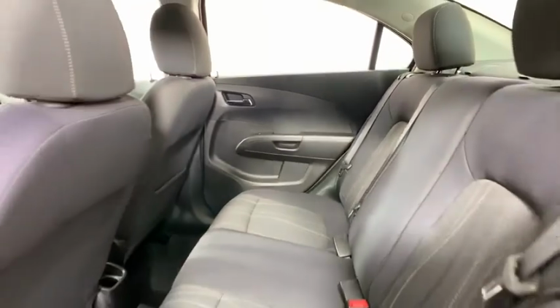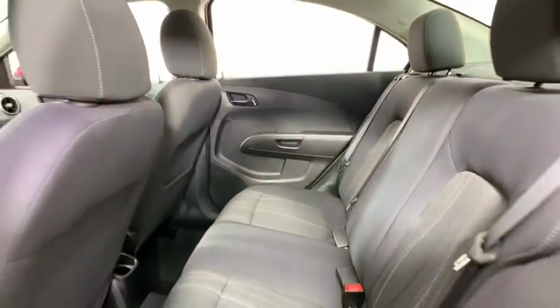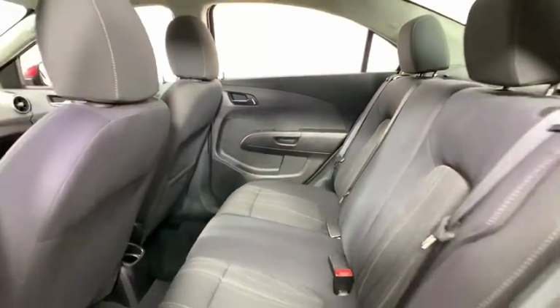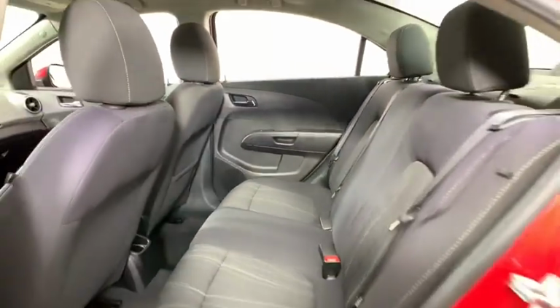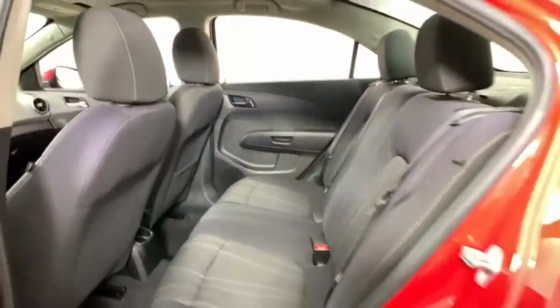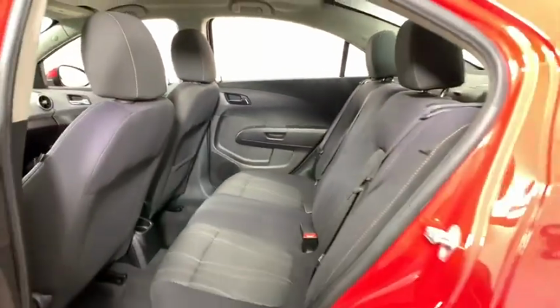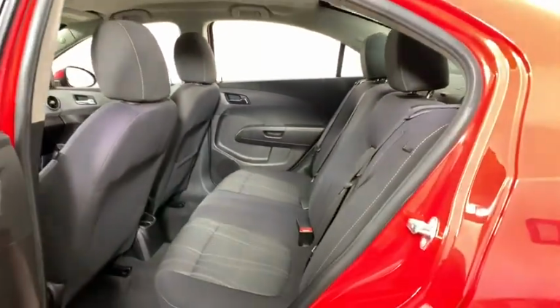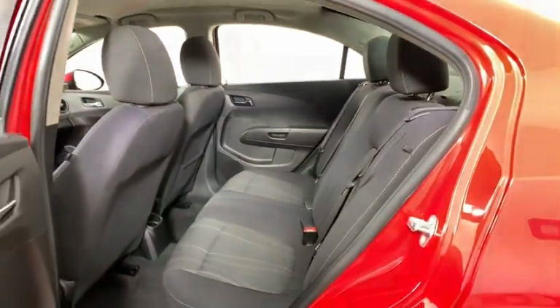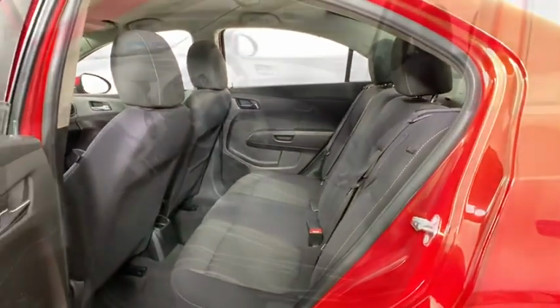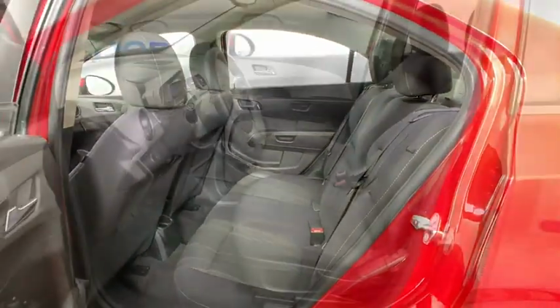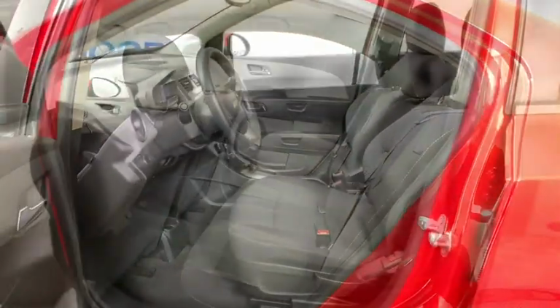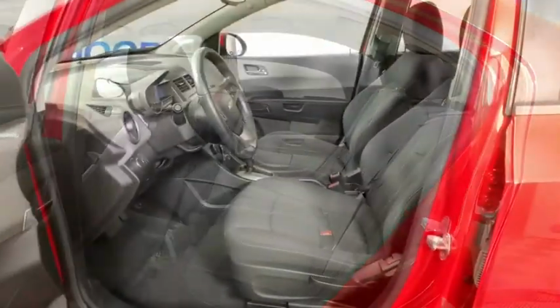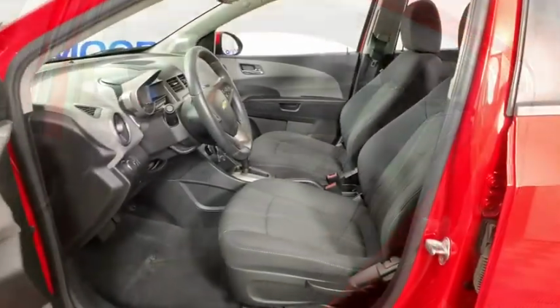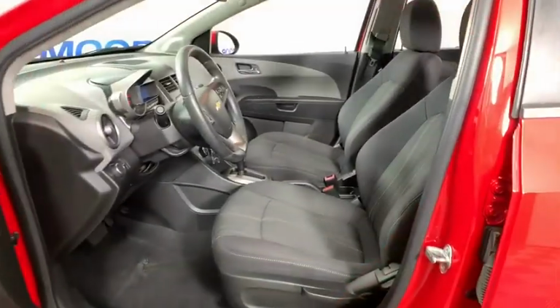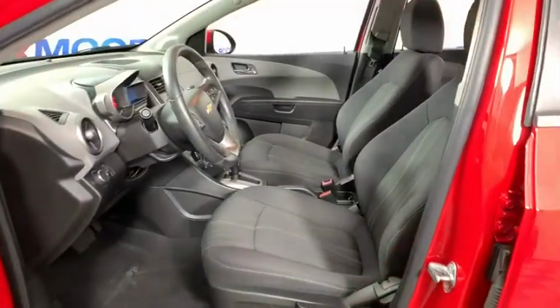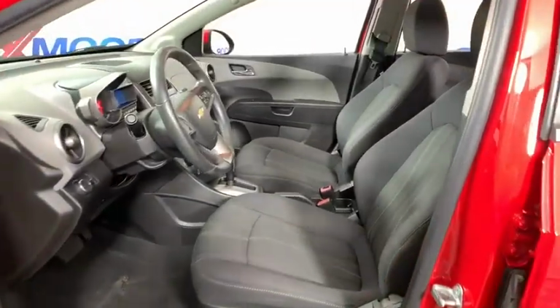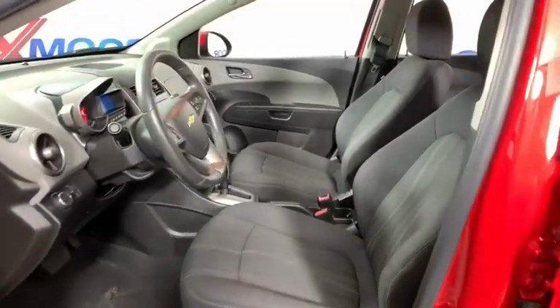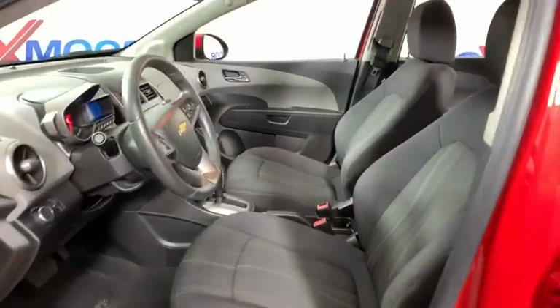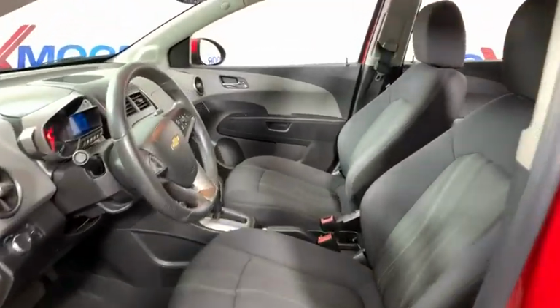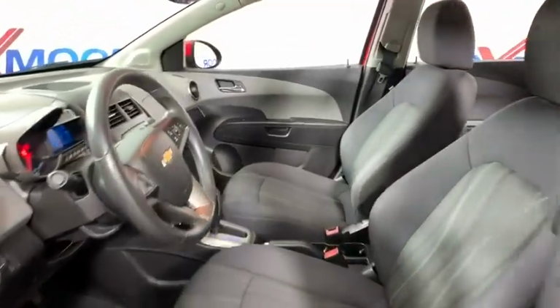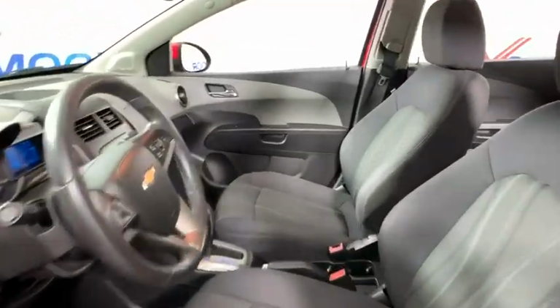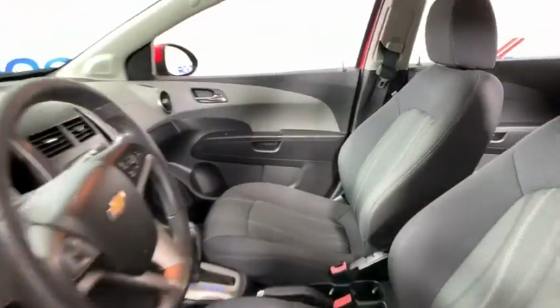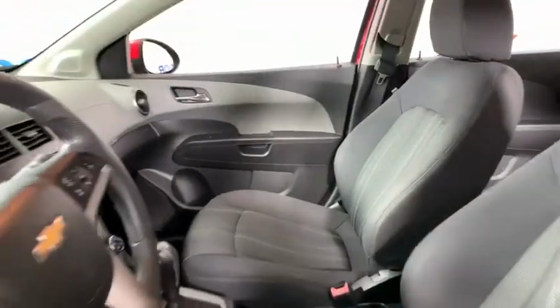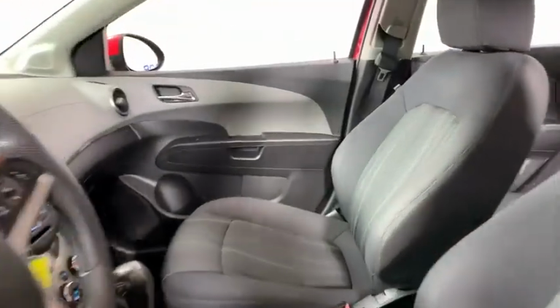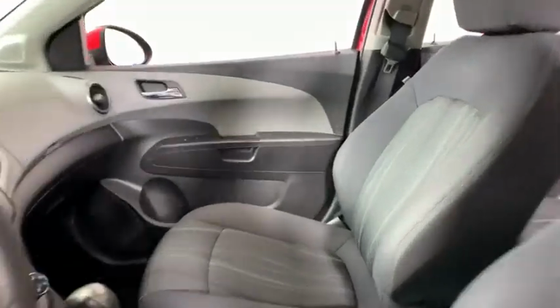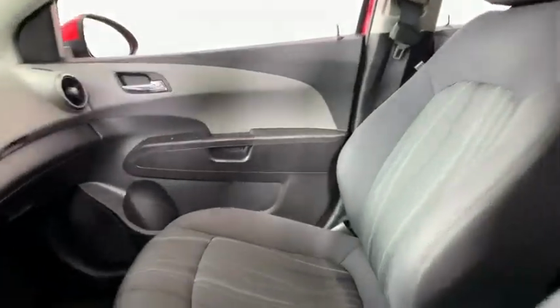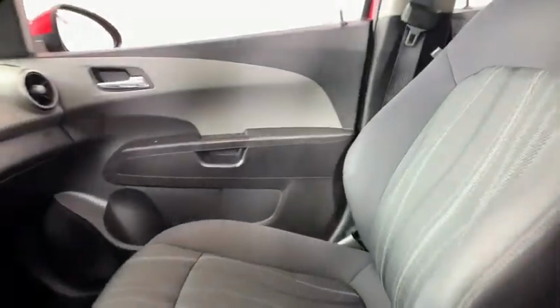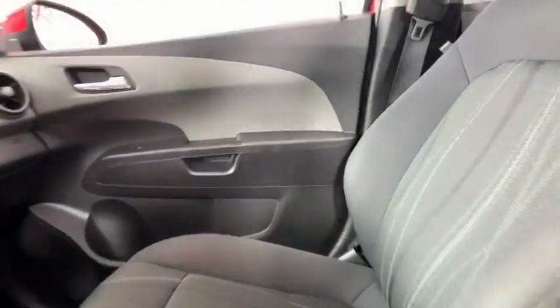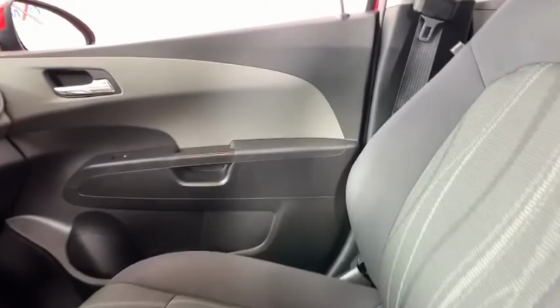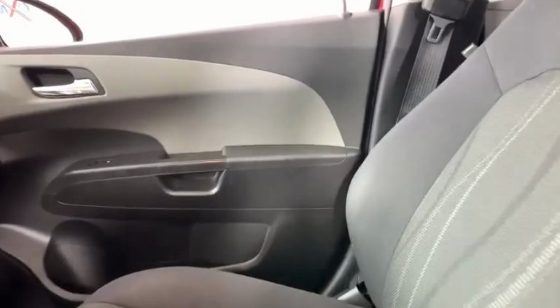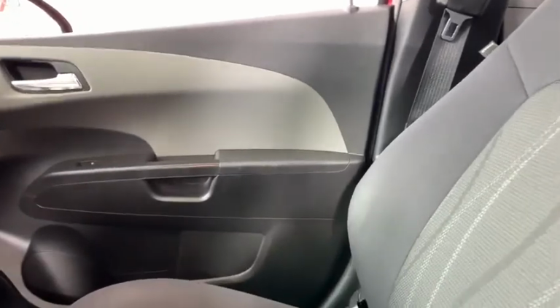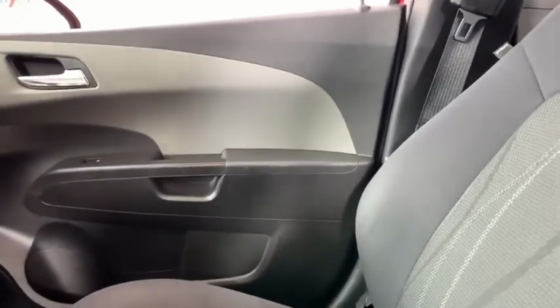So where's the sweet spot? Behind the wheel. This vehicle has less than 100,000 miles.